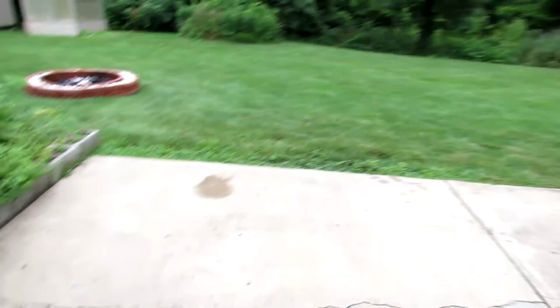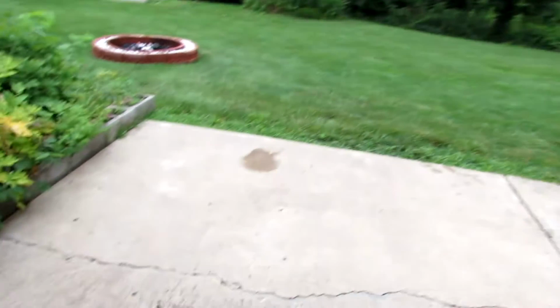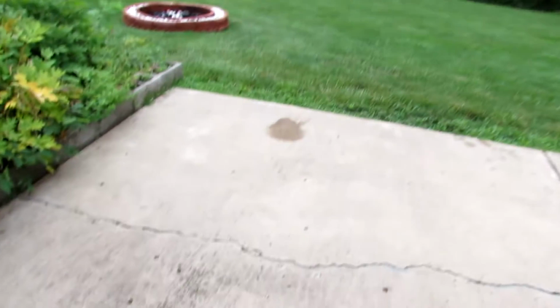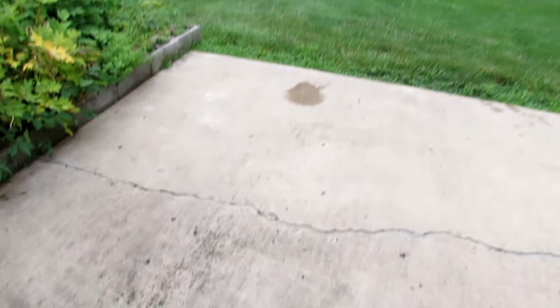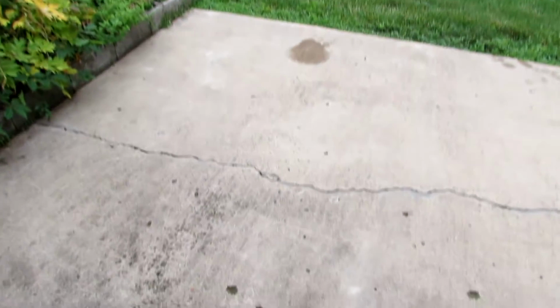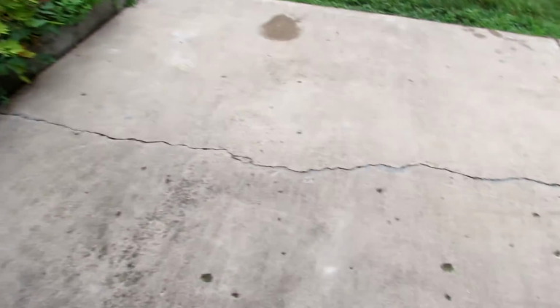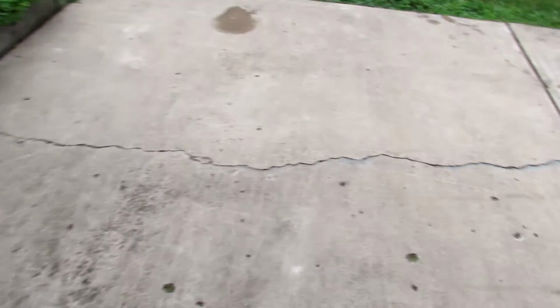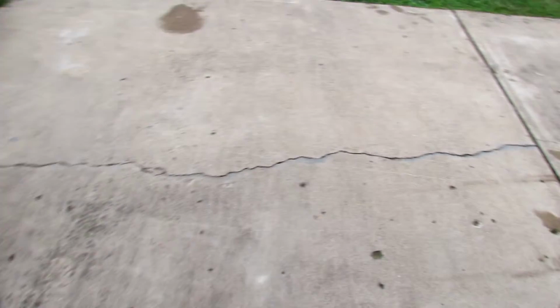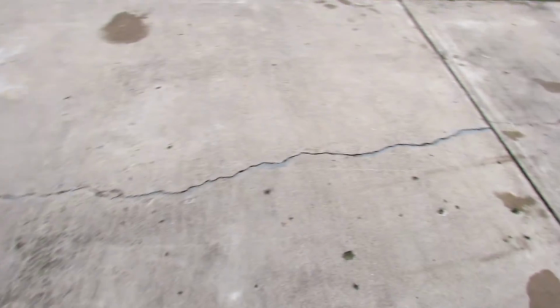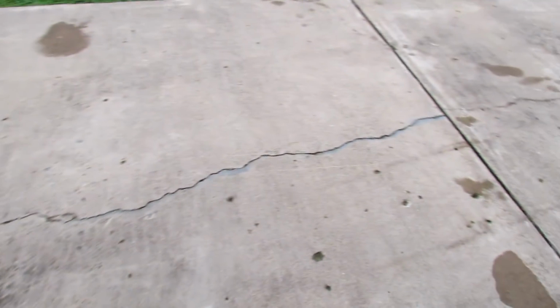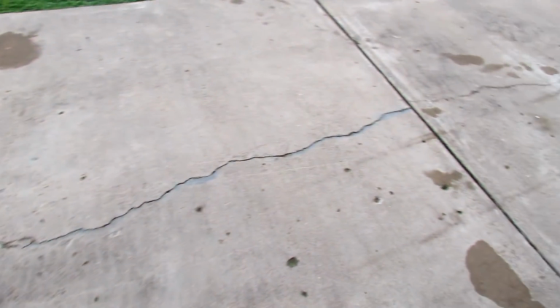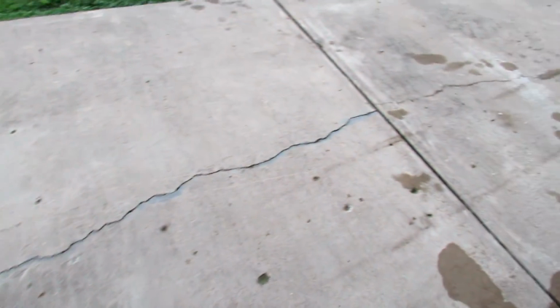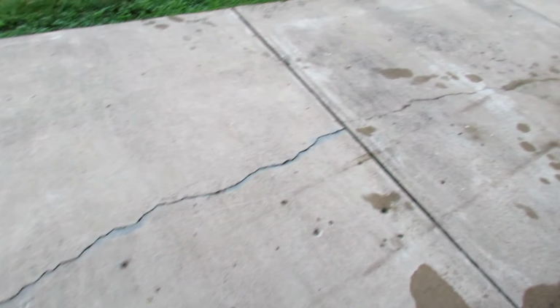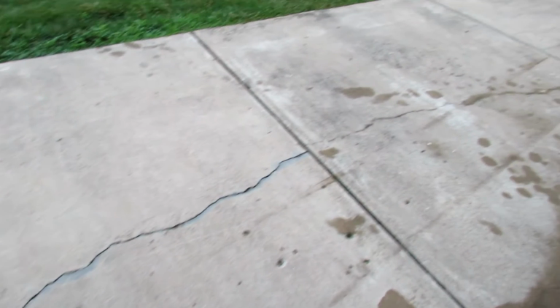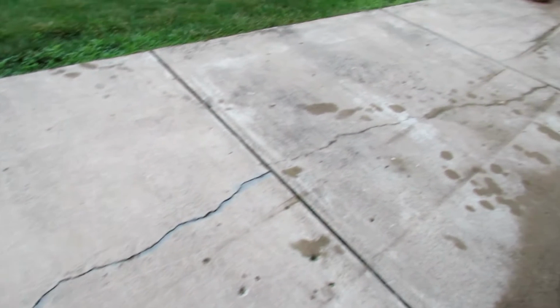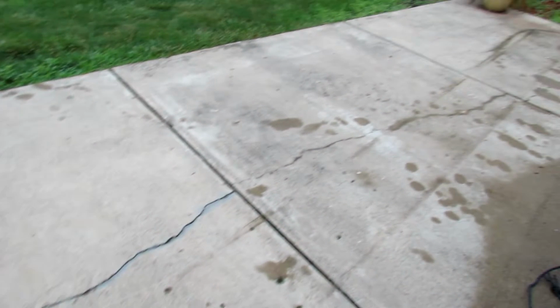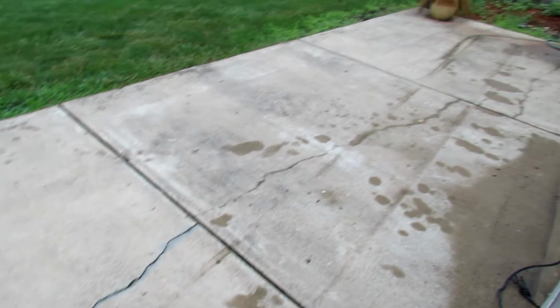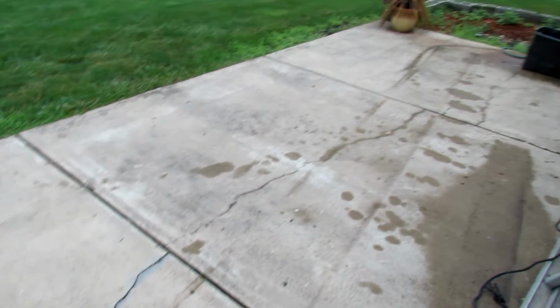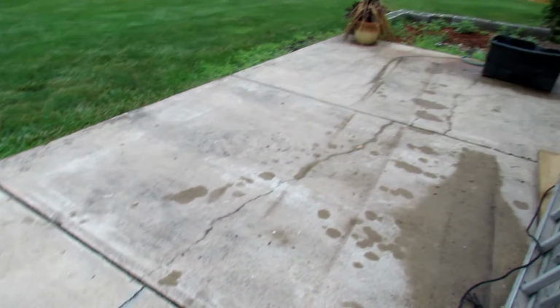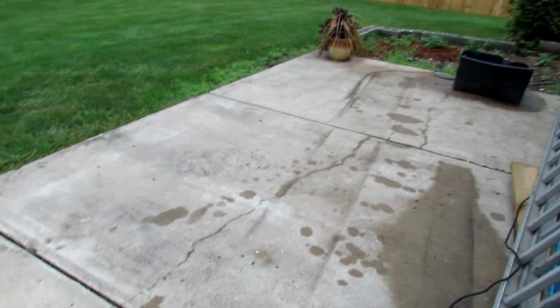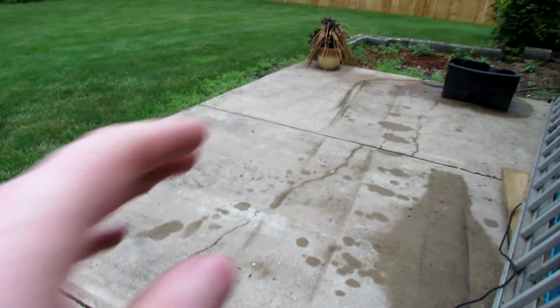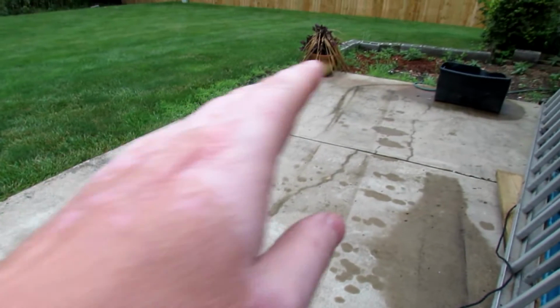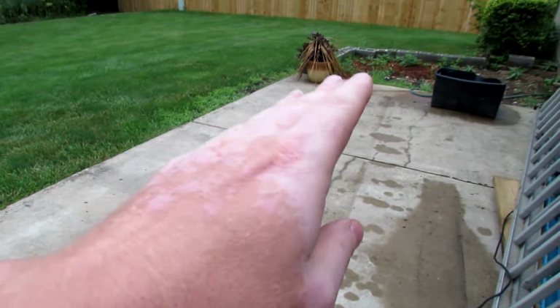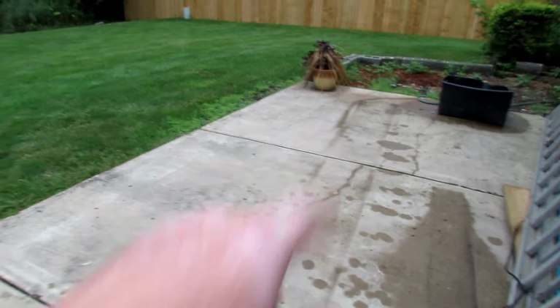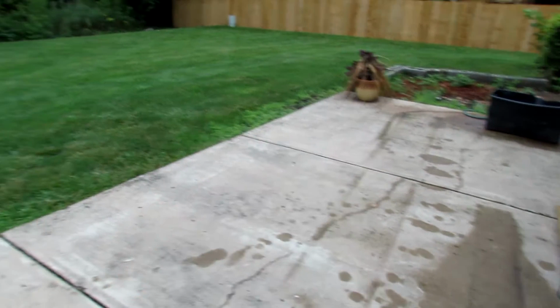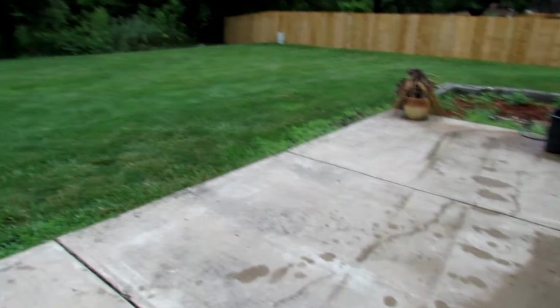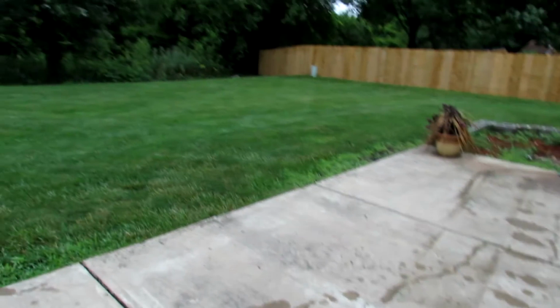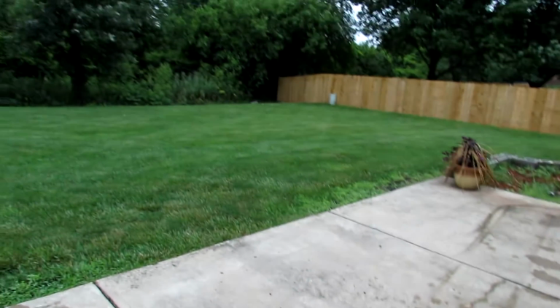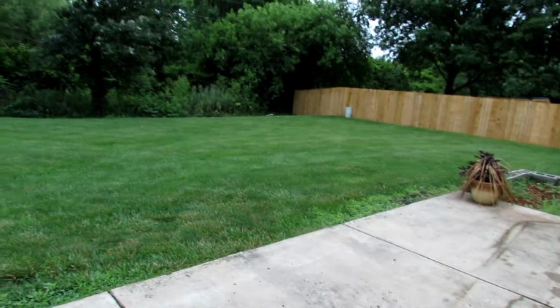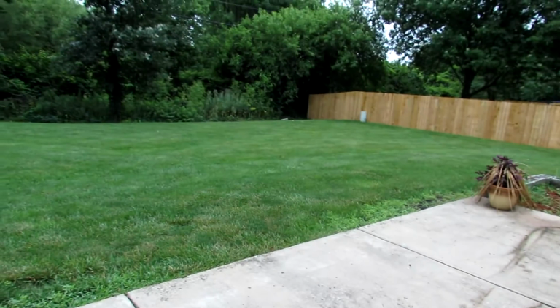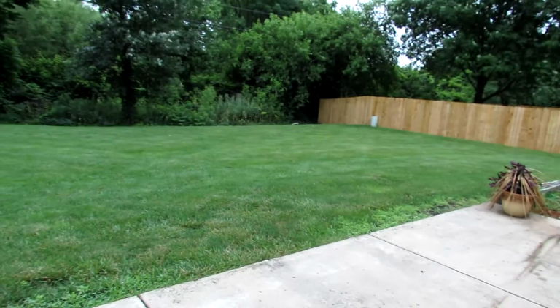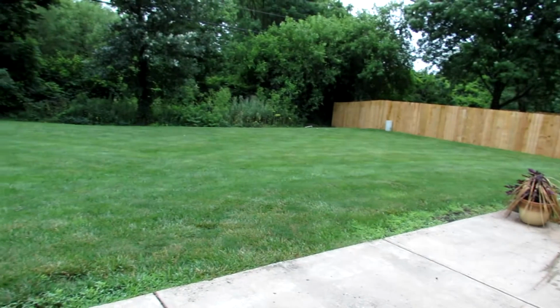We have a large concrete patio. There is a section over here that would be a perfect spot for a hot tub.